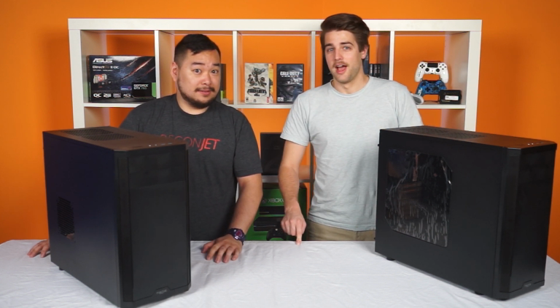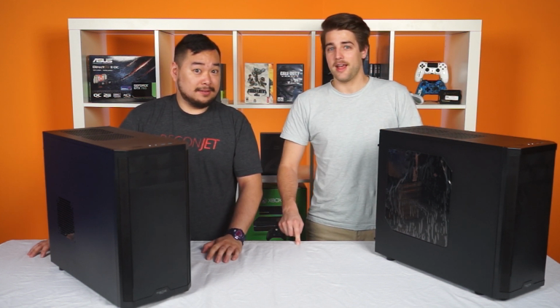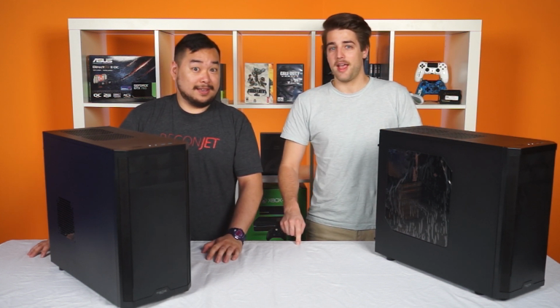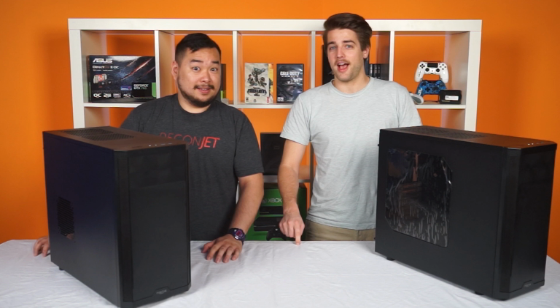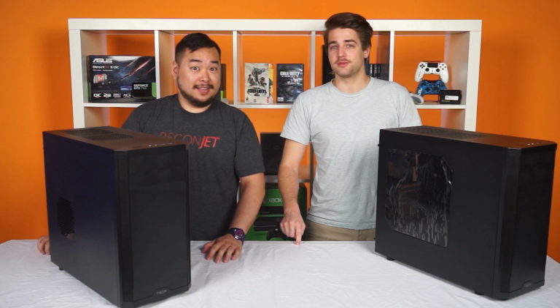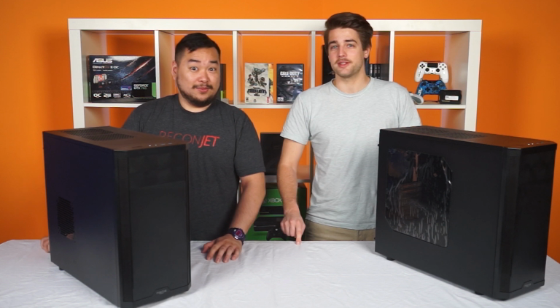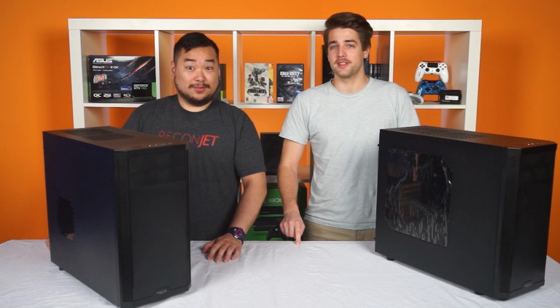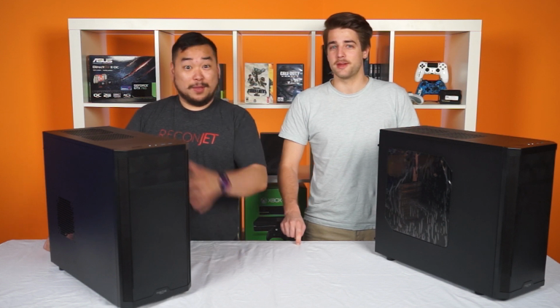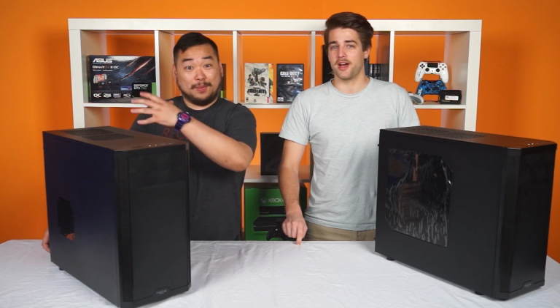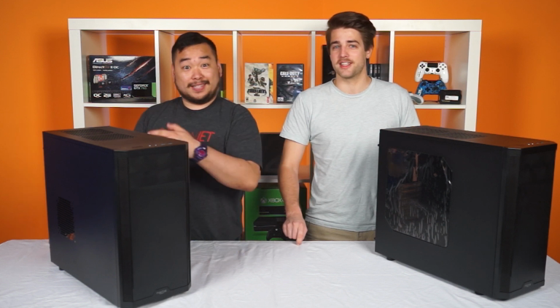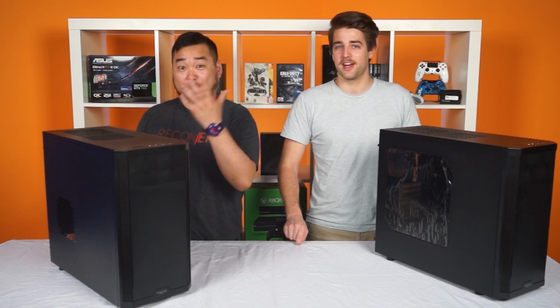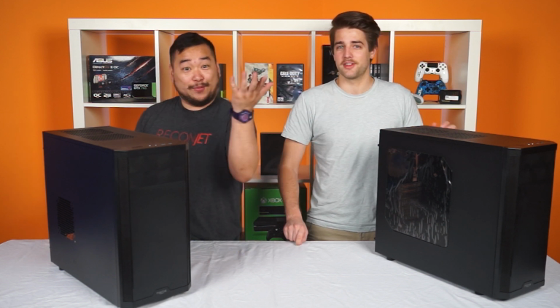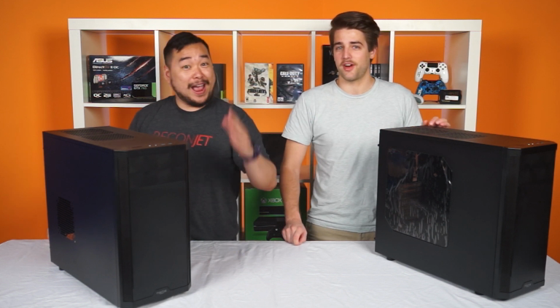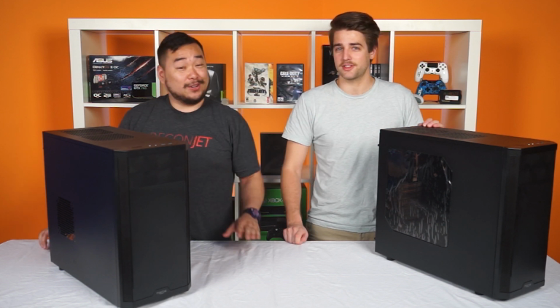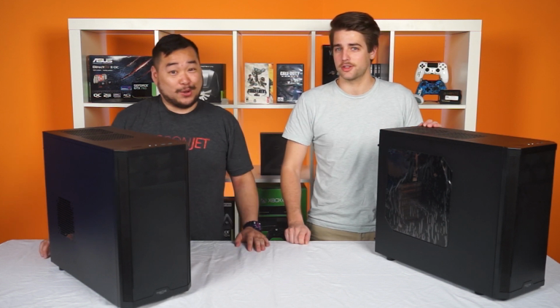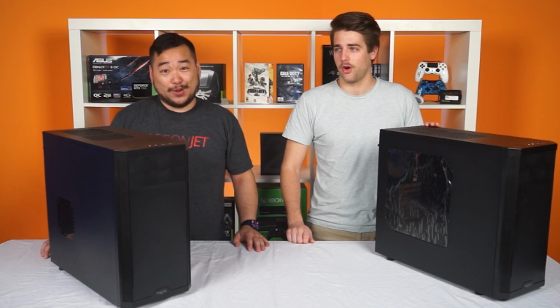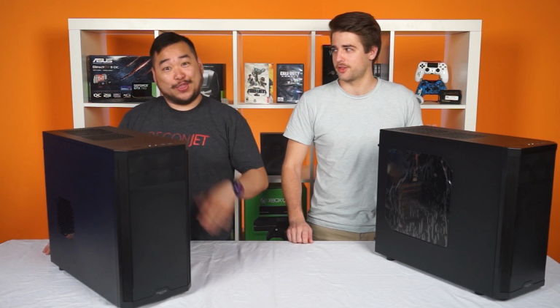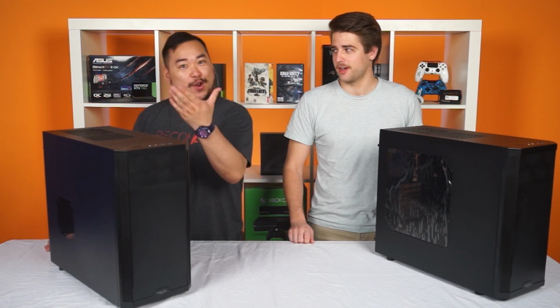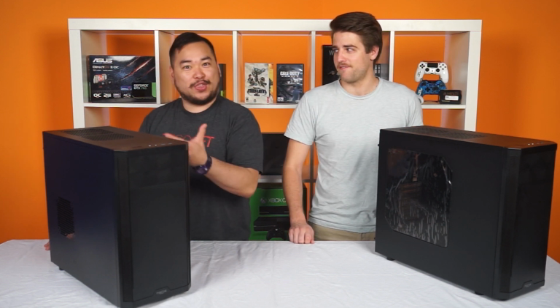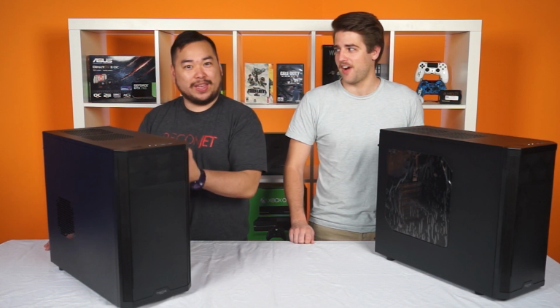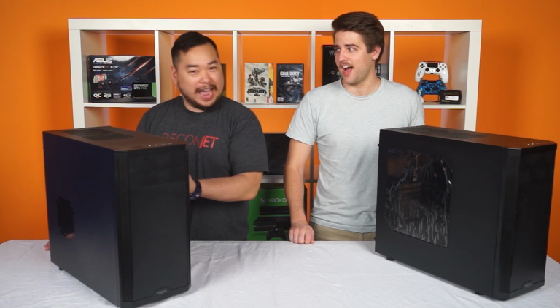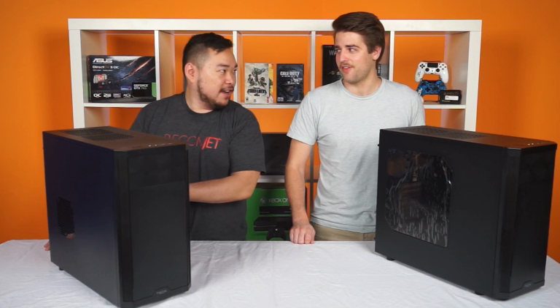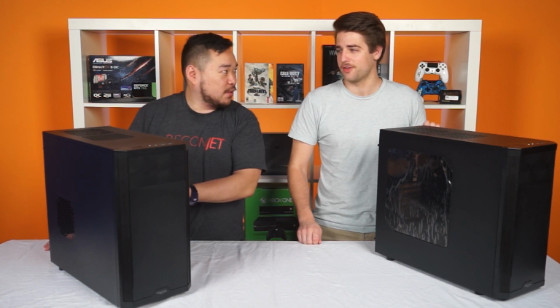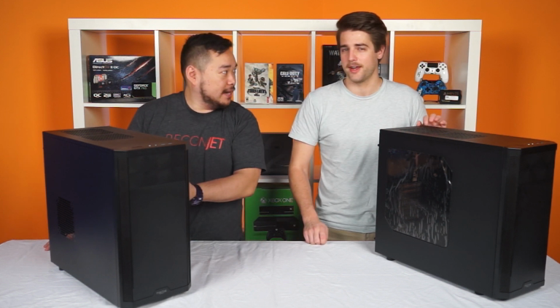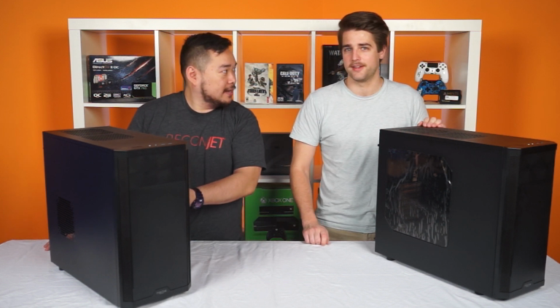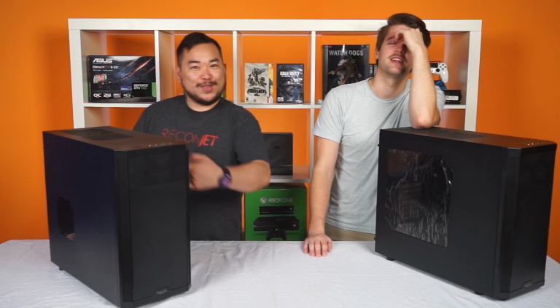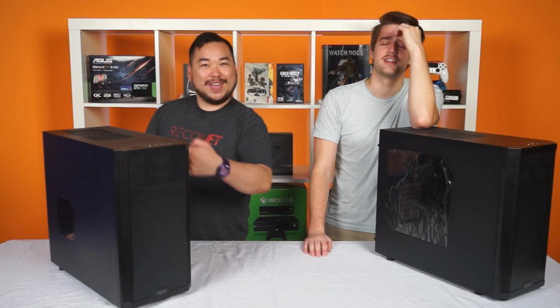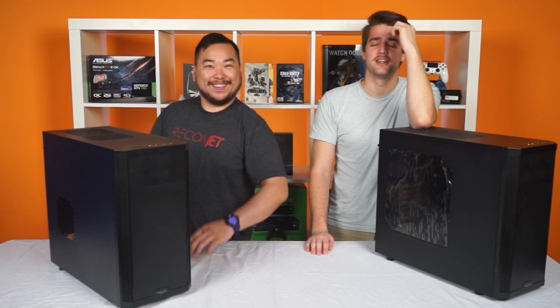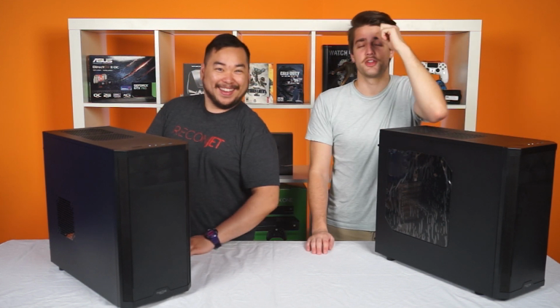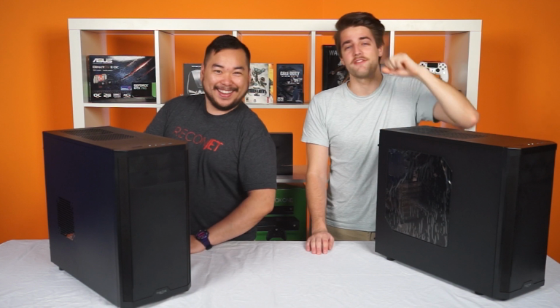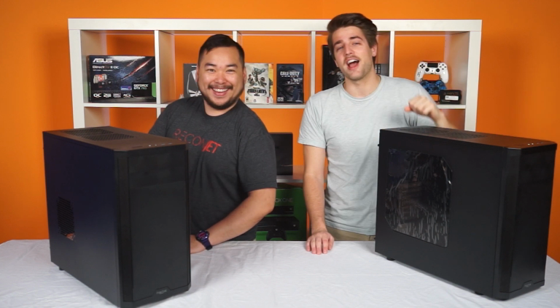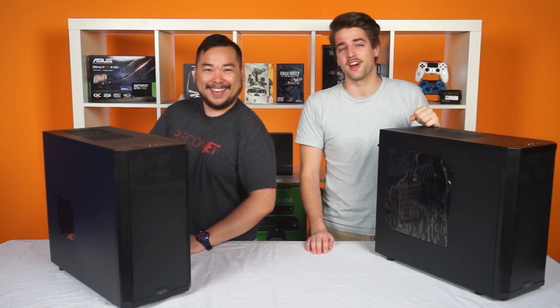Hey guys, welcome to this unboxing of the Fractal Core 3,500. 3,300. 3,500.